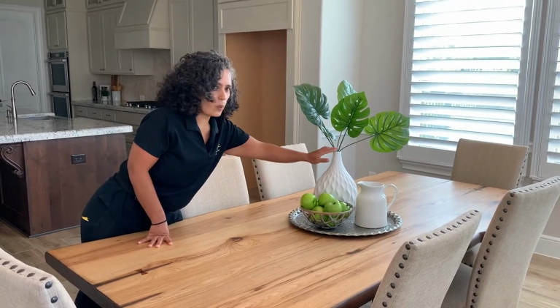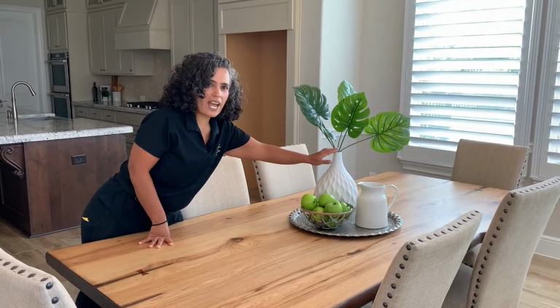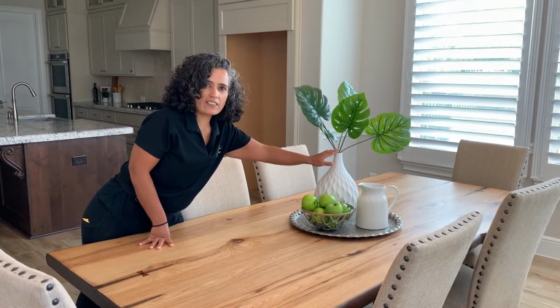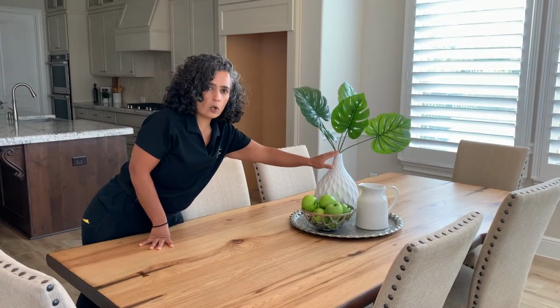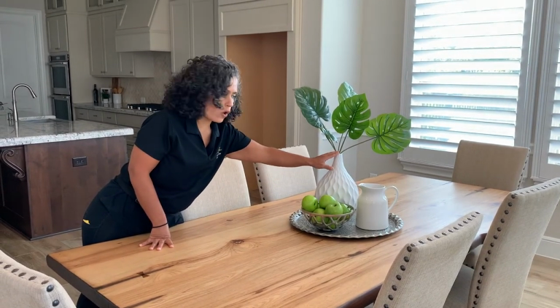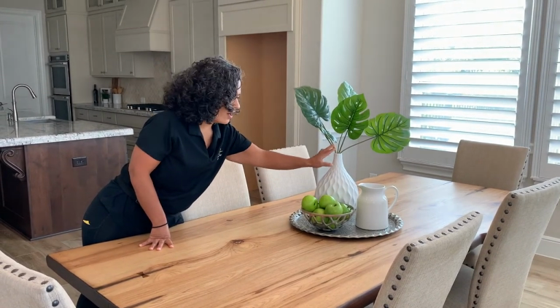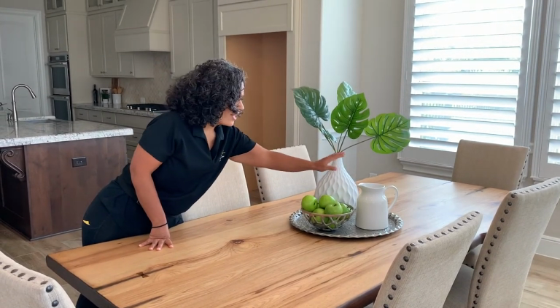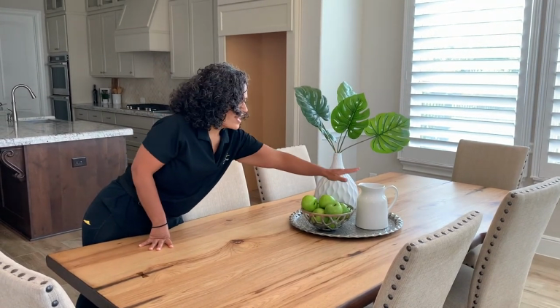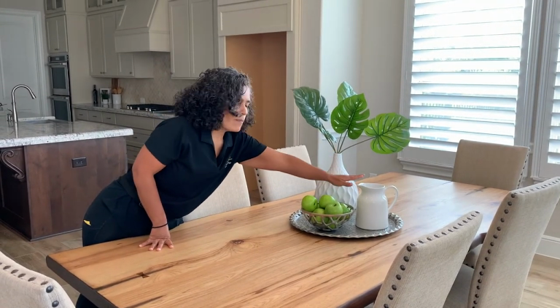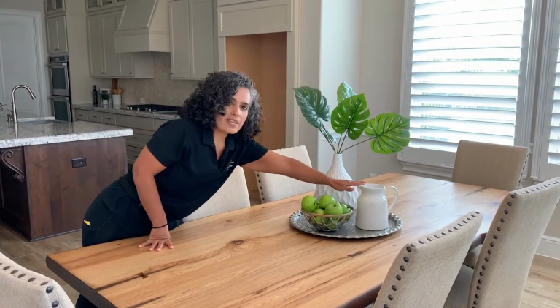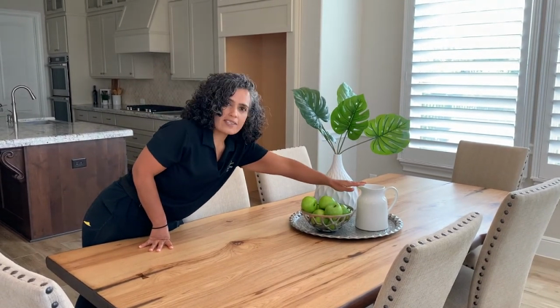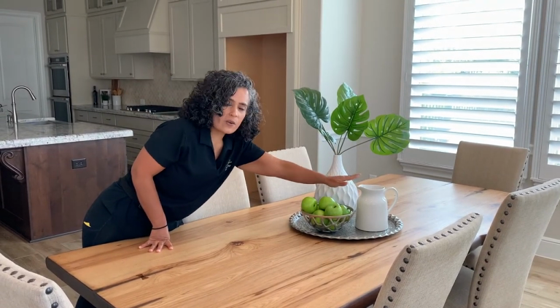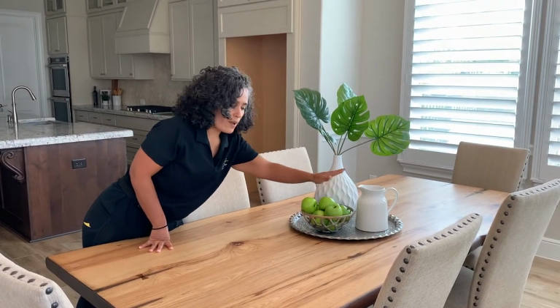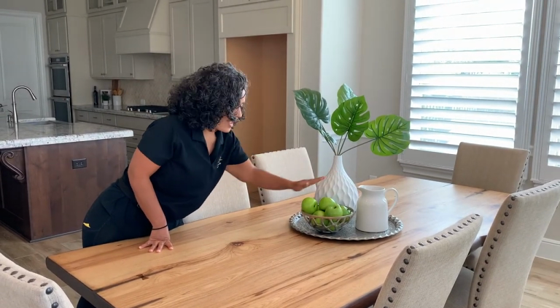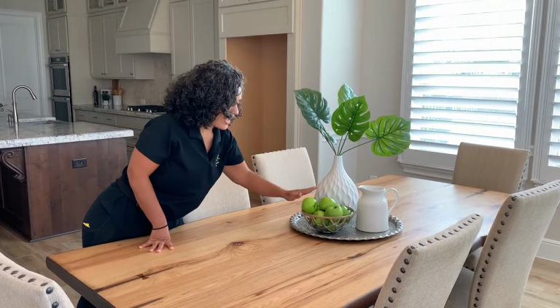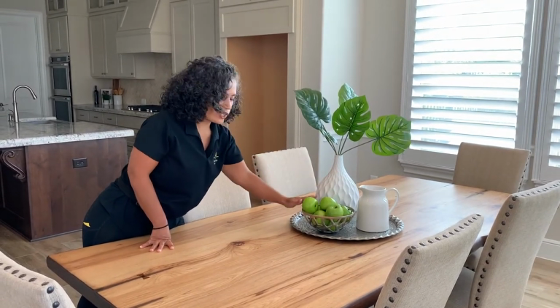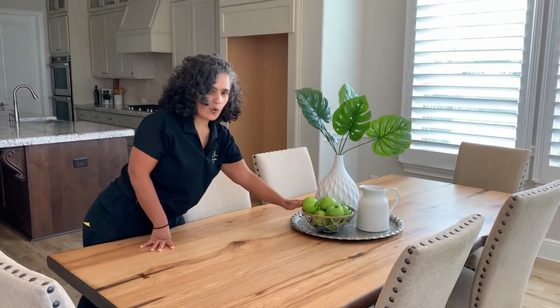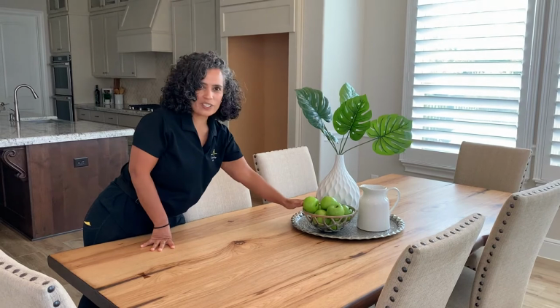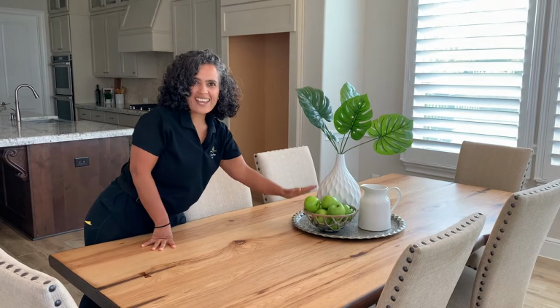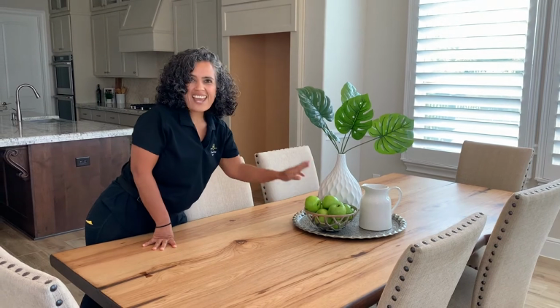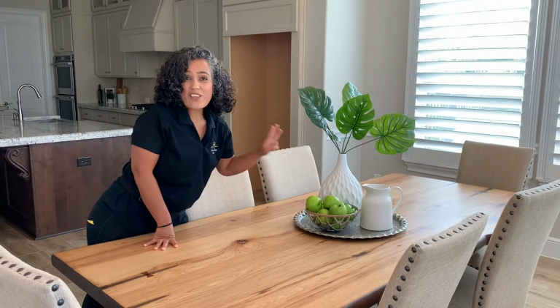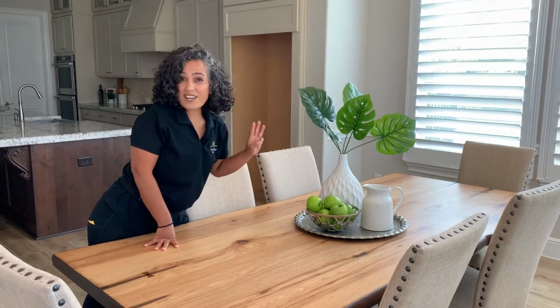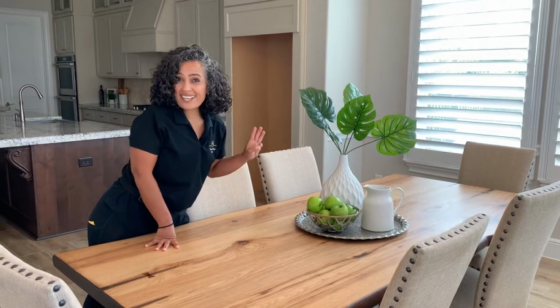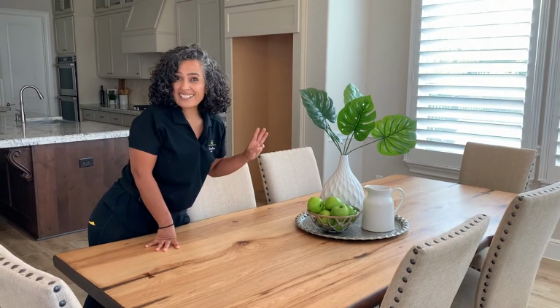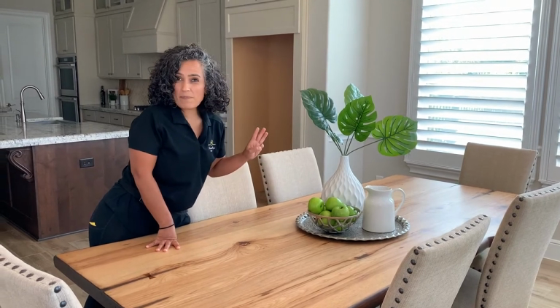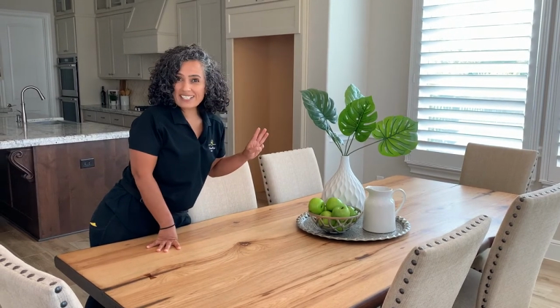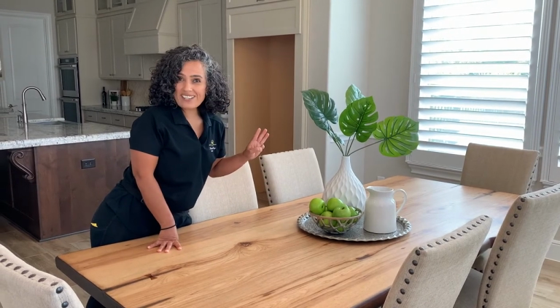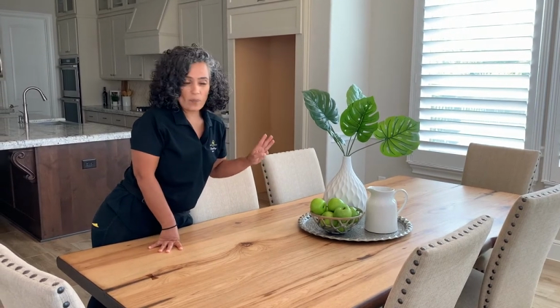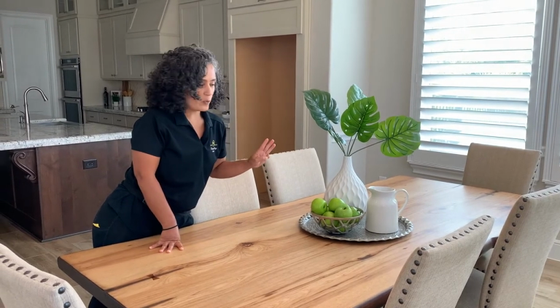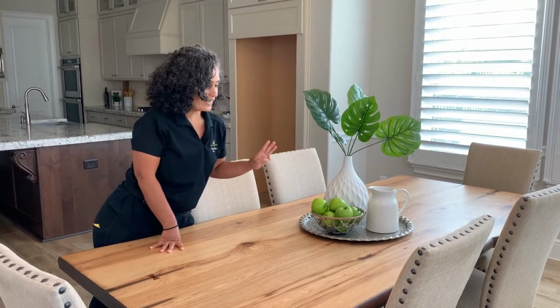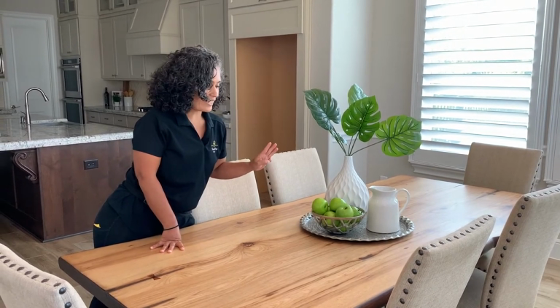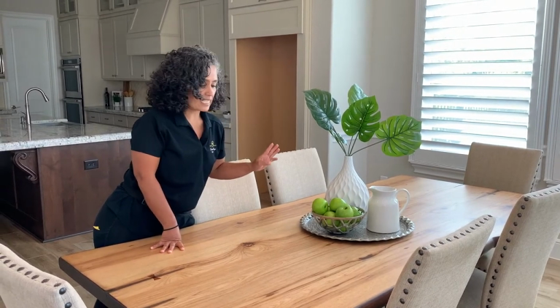So we have tall, medium, and short. Three is the magic number with staging.